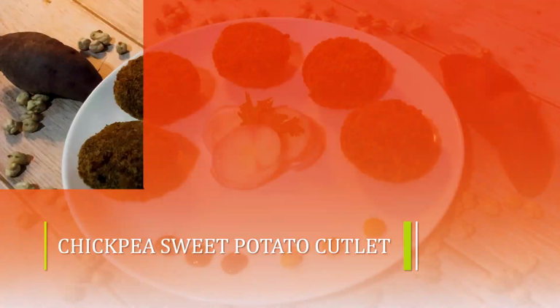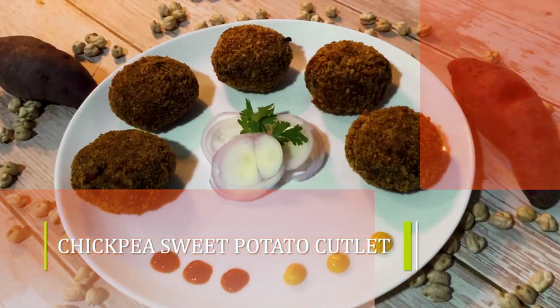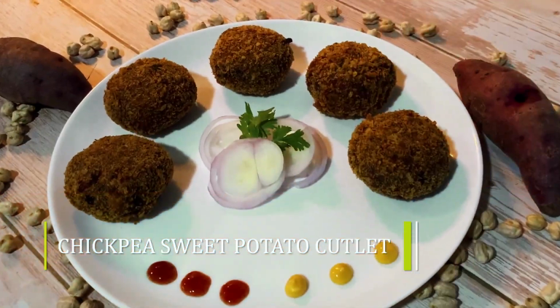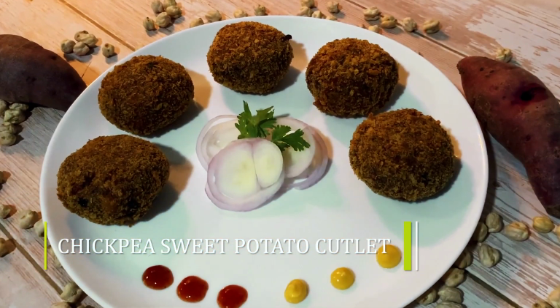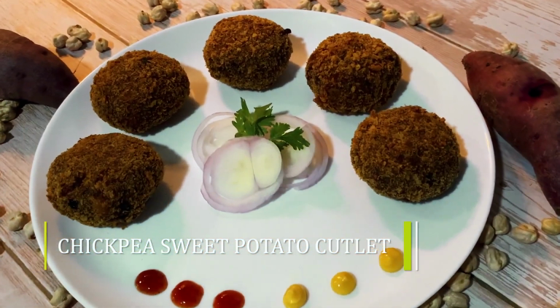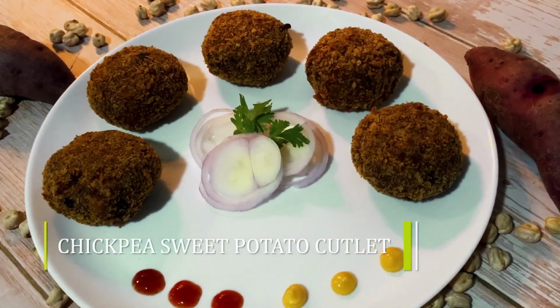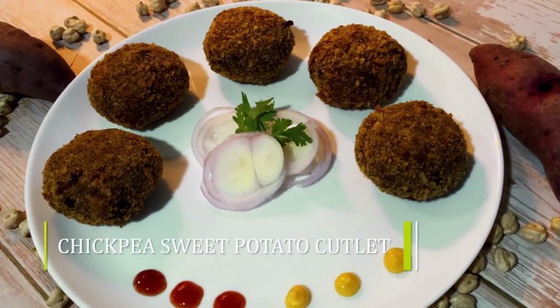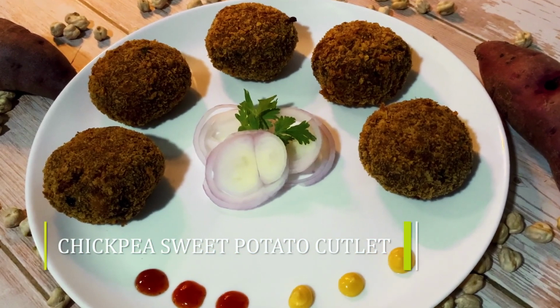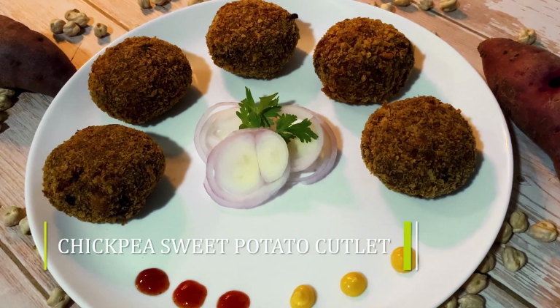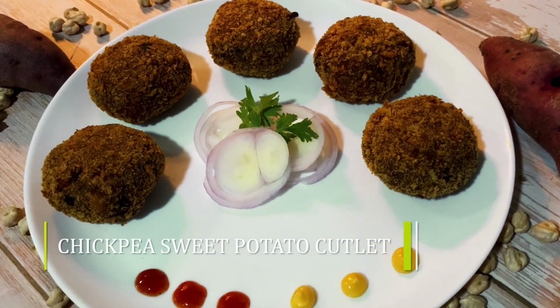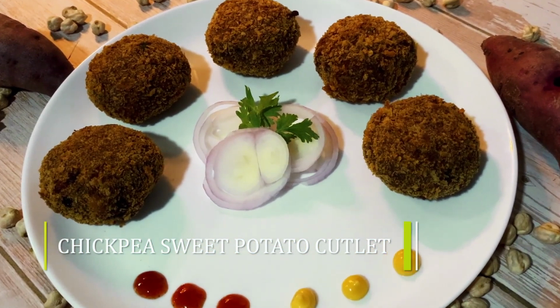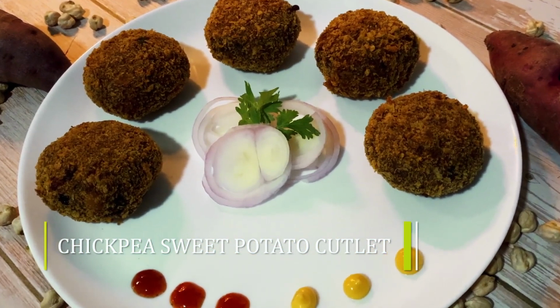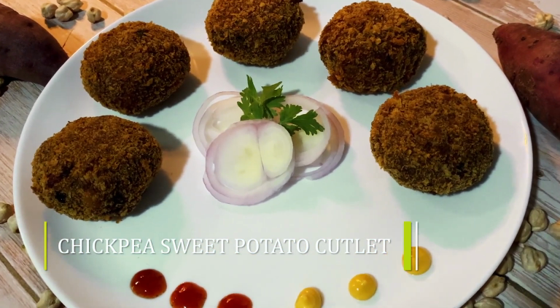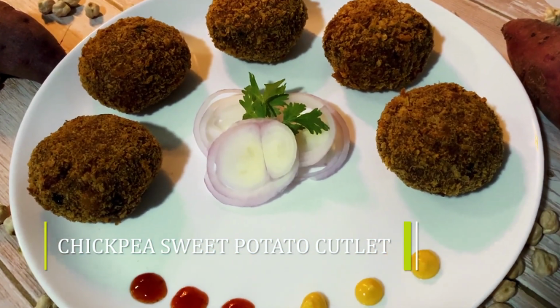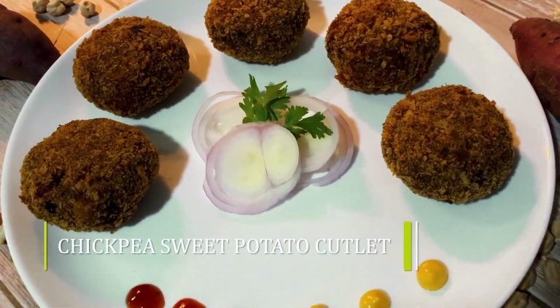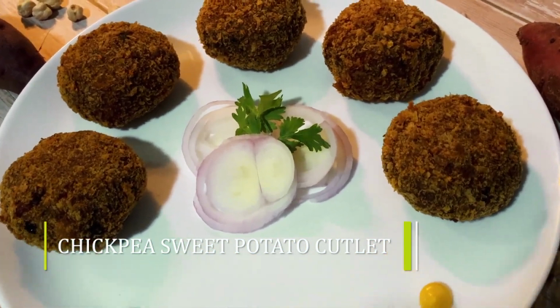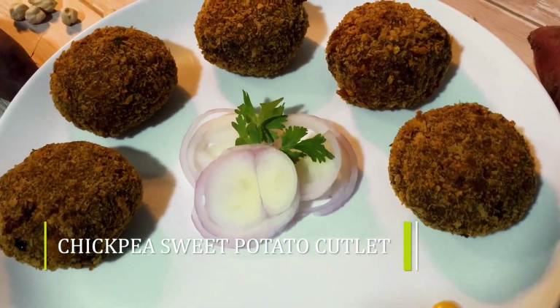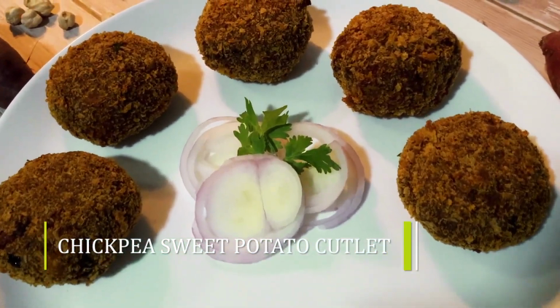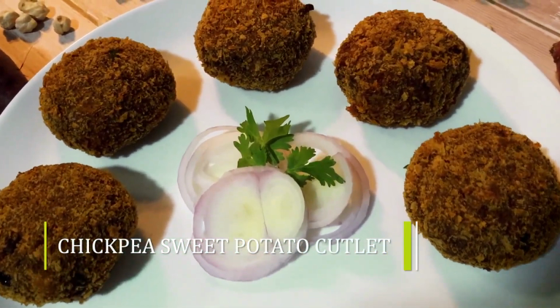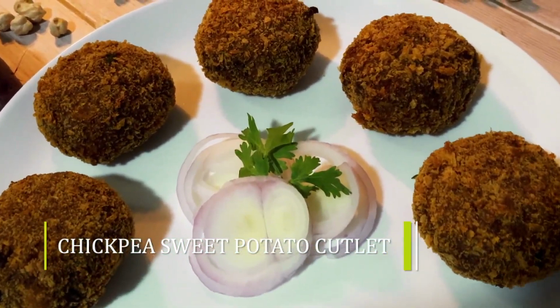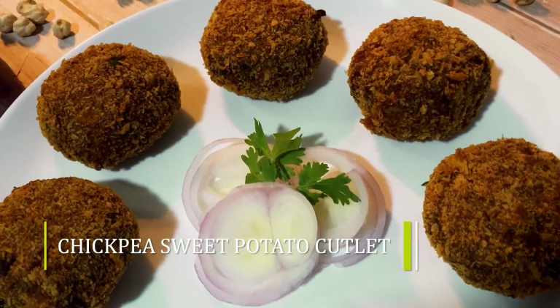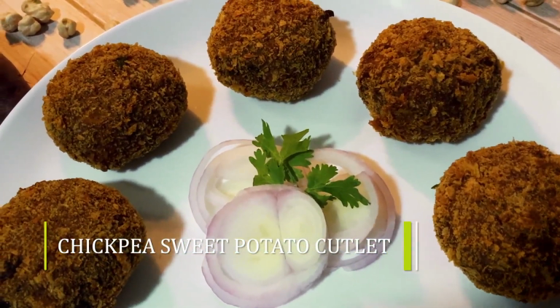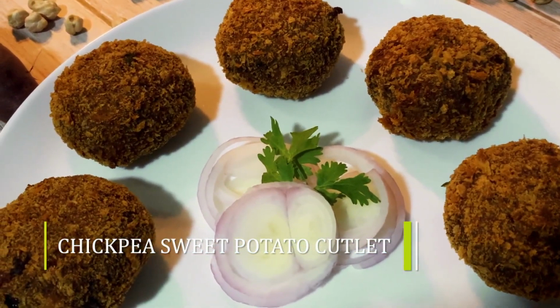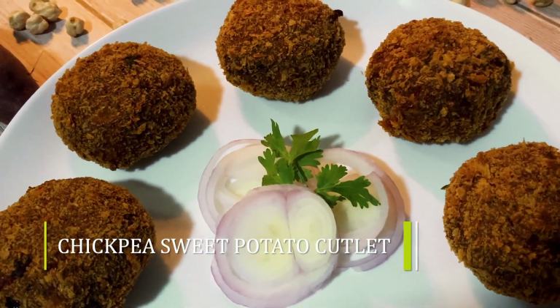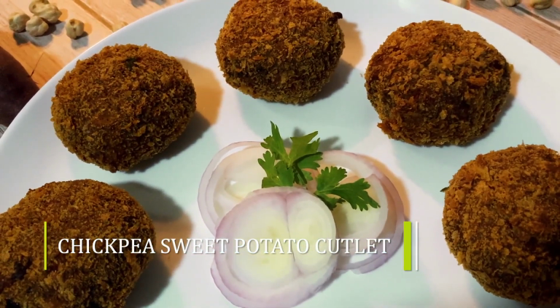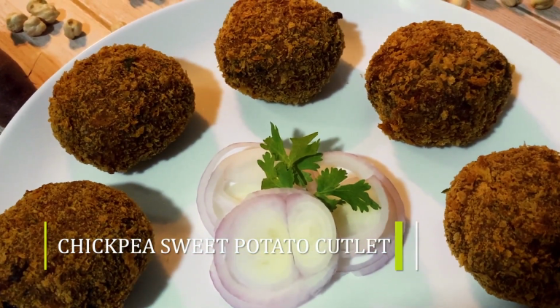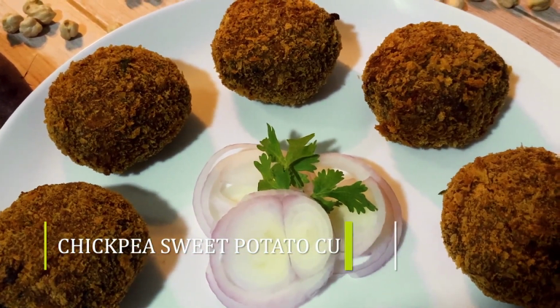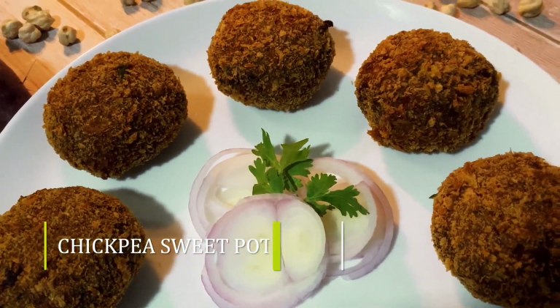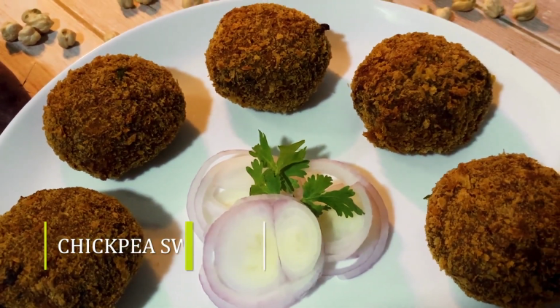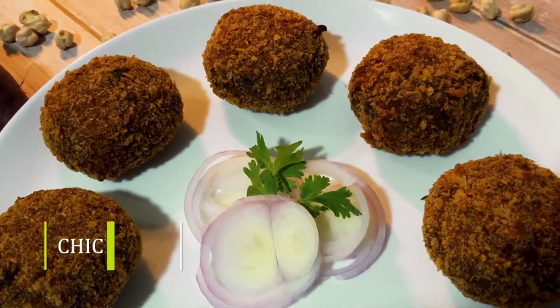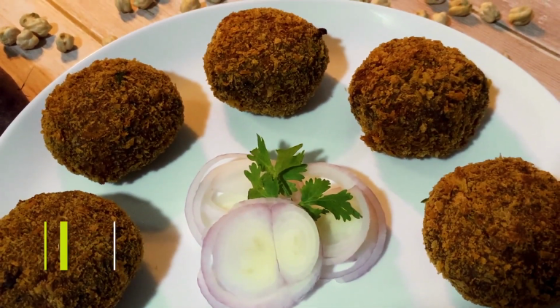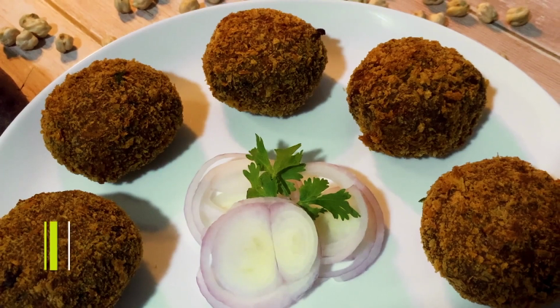Hi friends! Welcome to D-Indian Cuisines. Now let's take a look at the cutlets of Kabuli Chana and sweet potato.